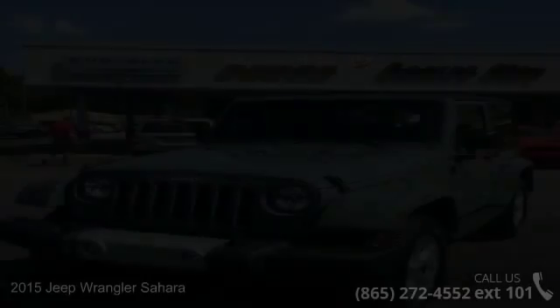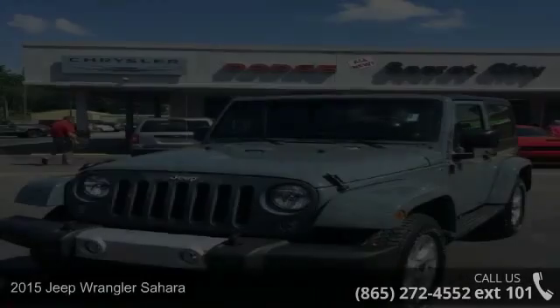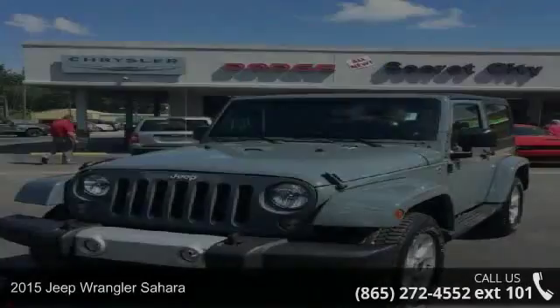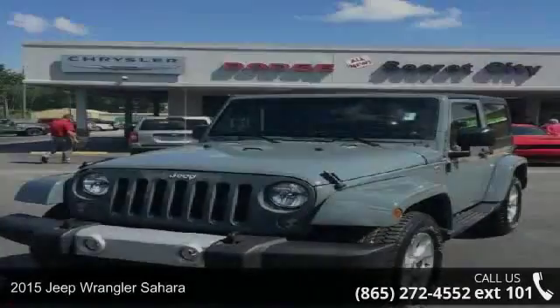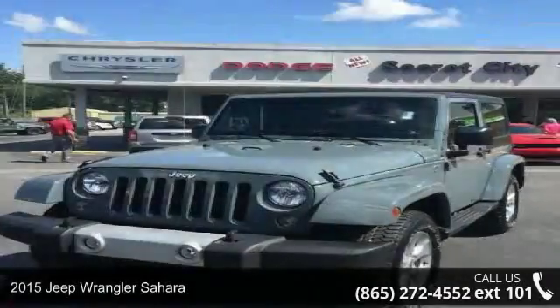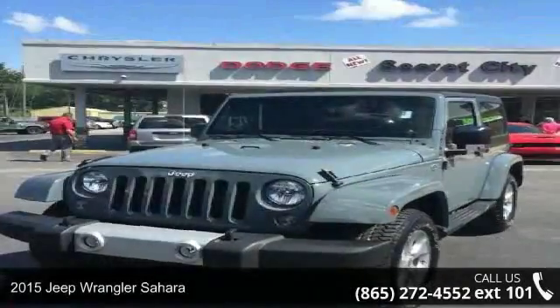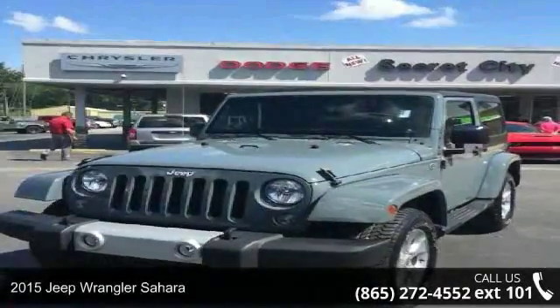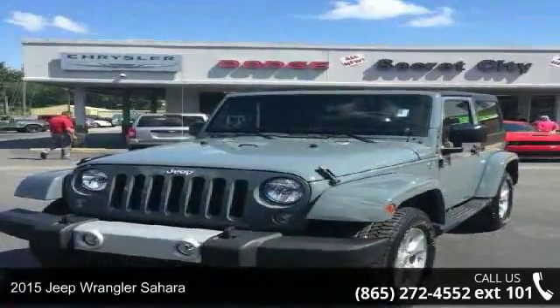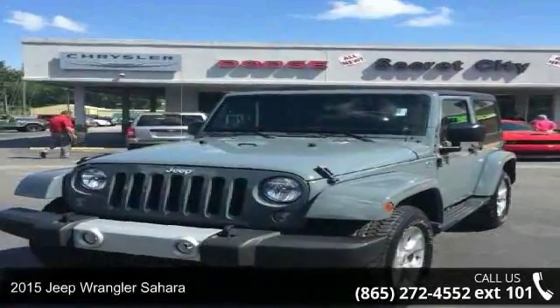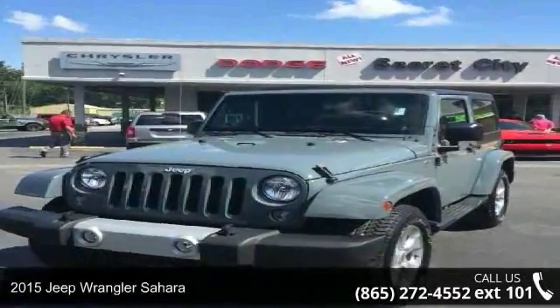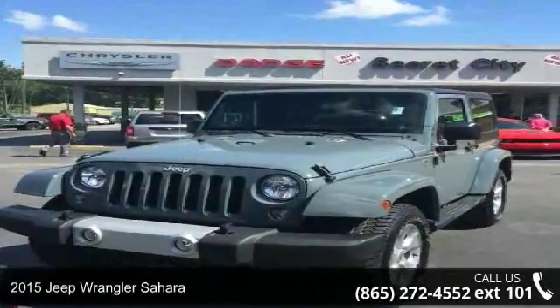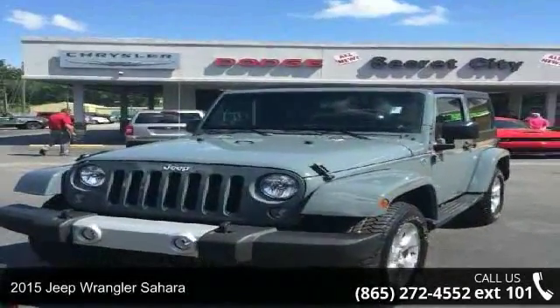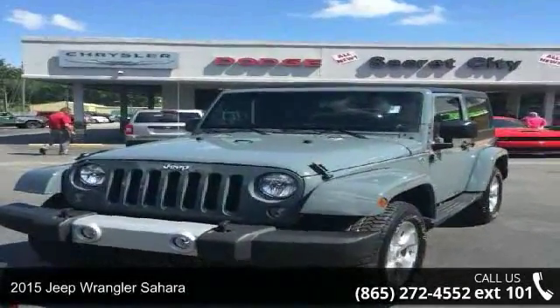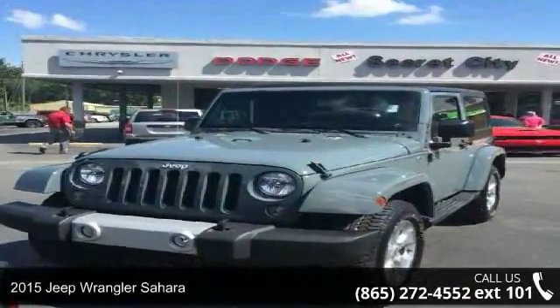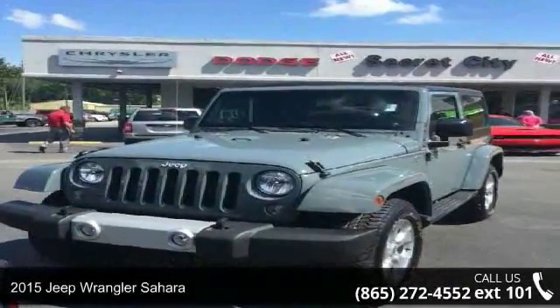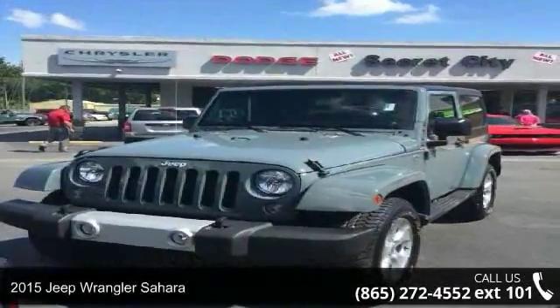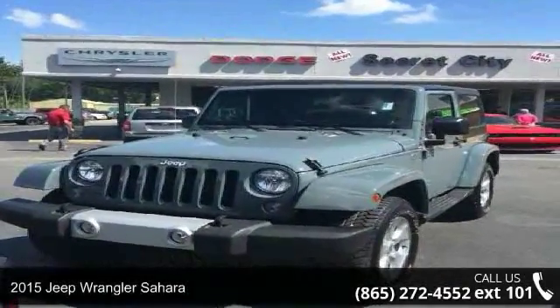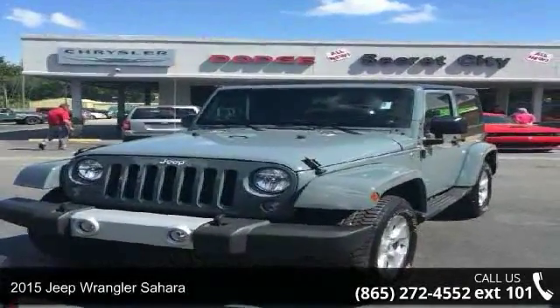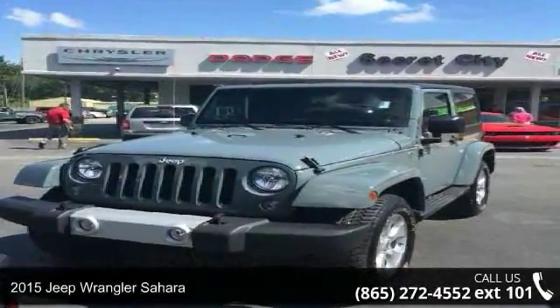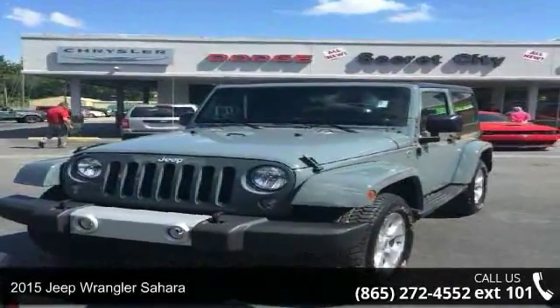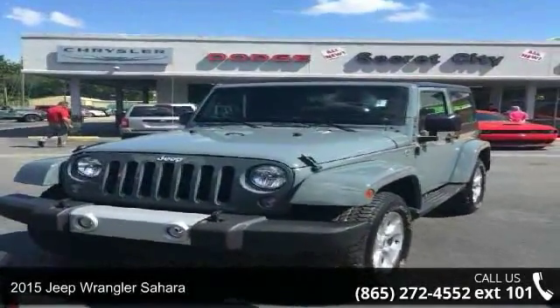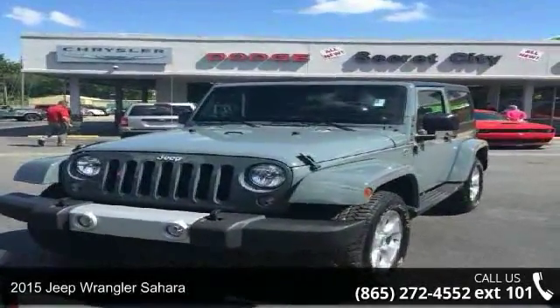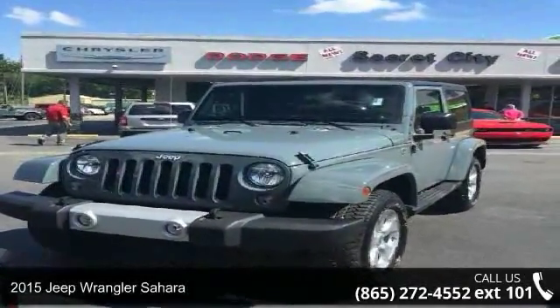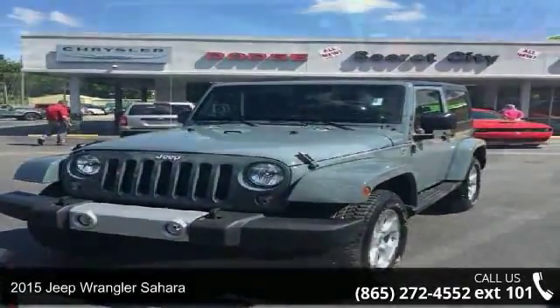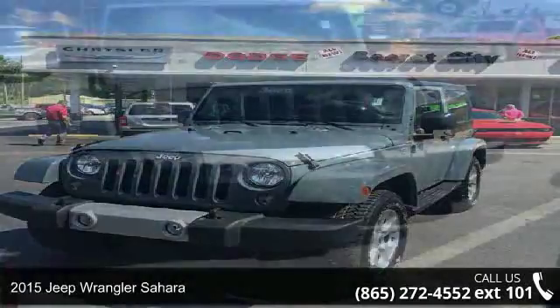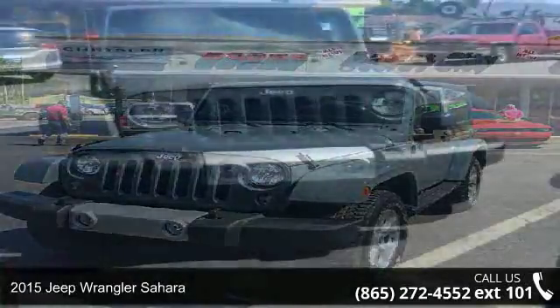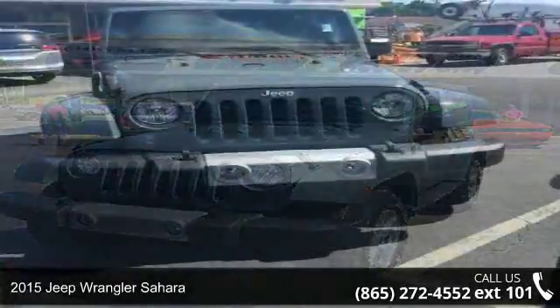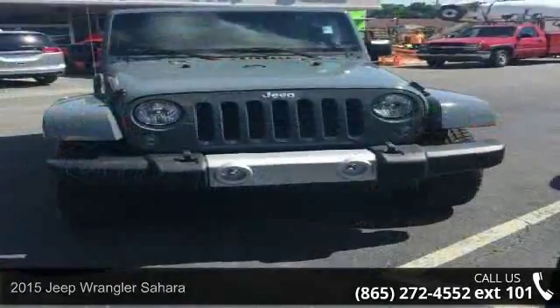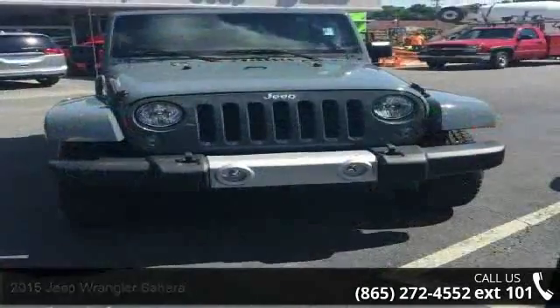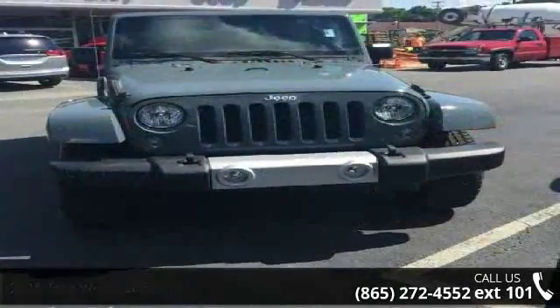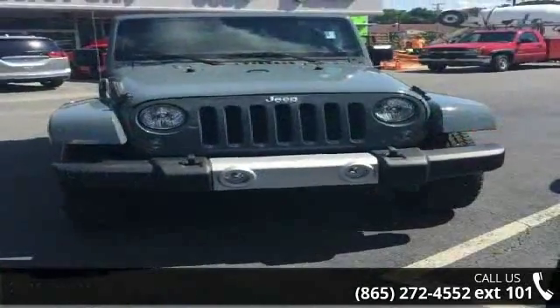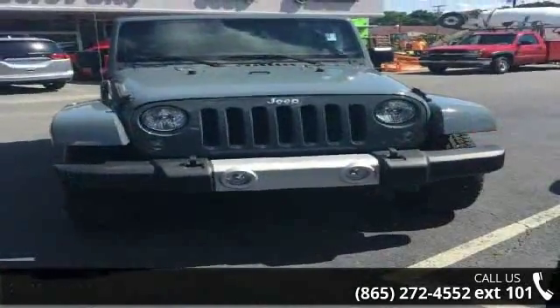Presenting the 2015 Jeep Wrangler Sahara. If you are looking for an automobile with great features, look no further.